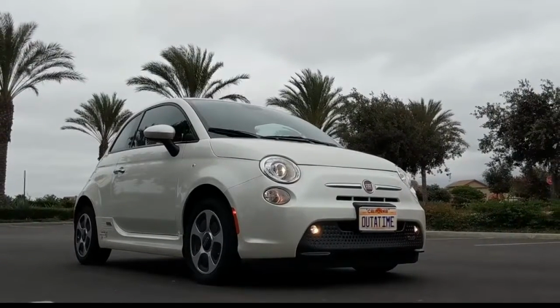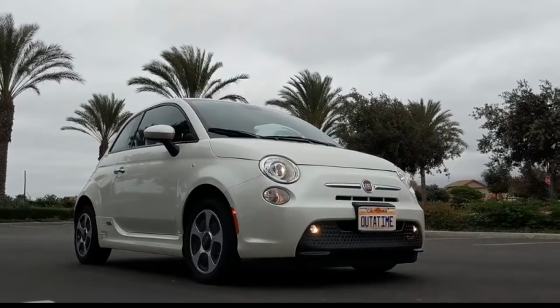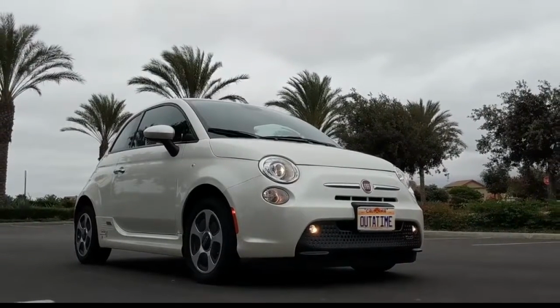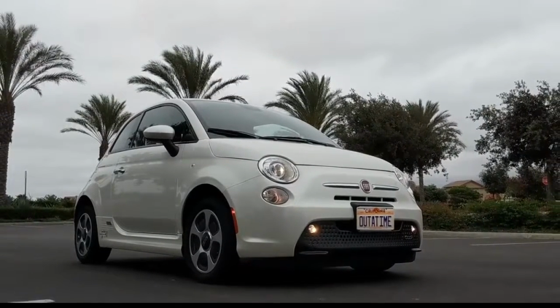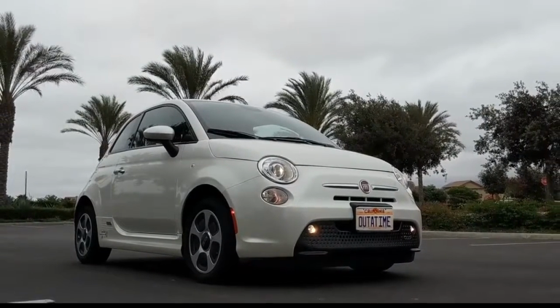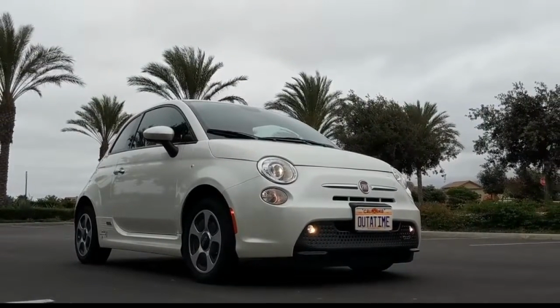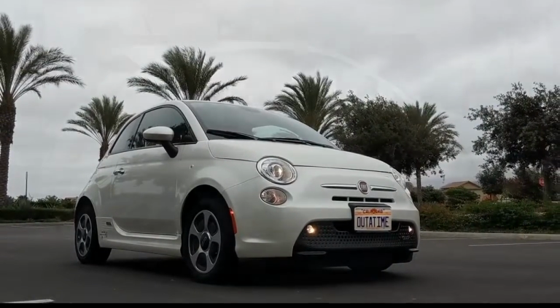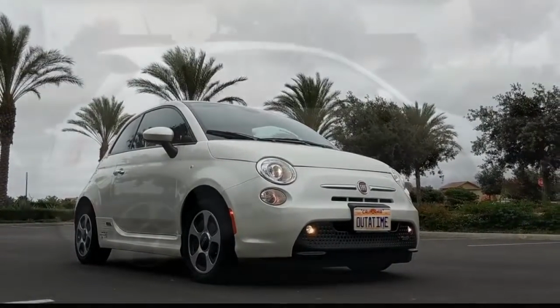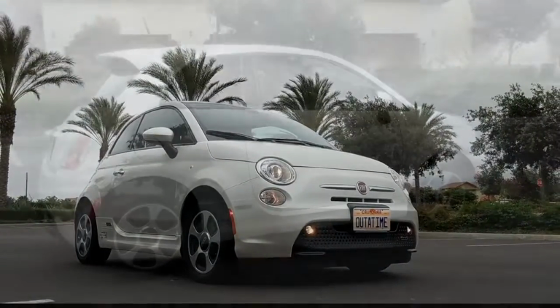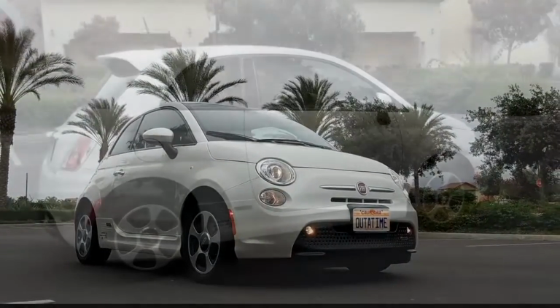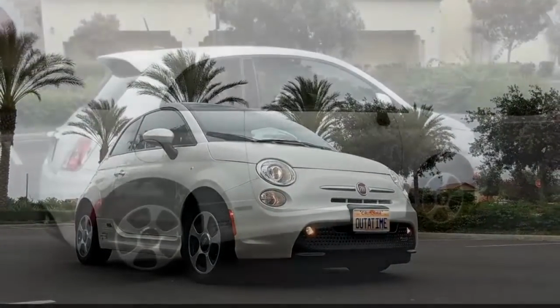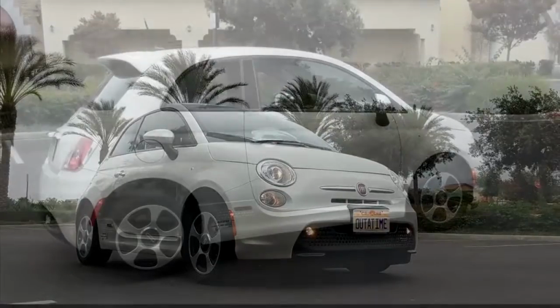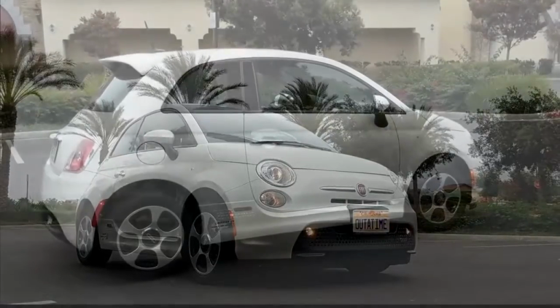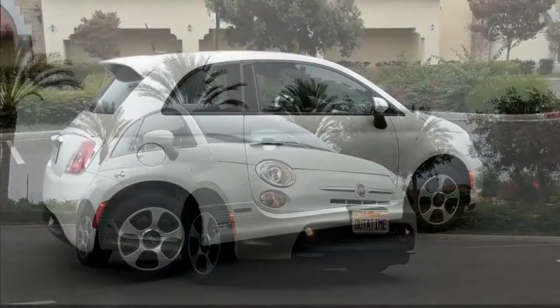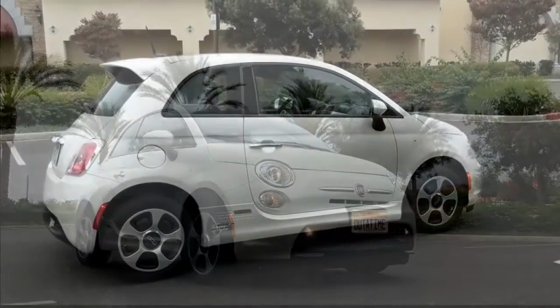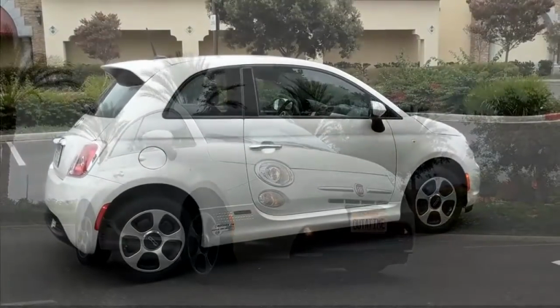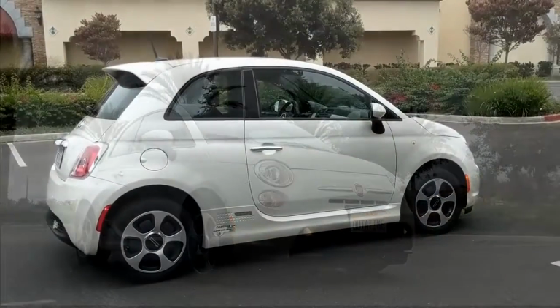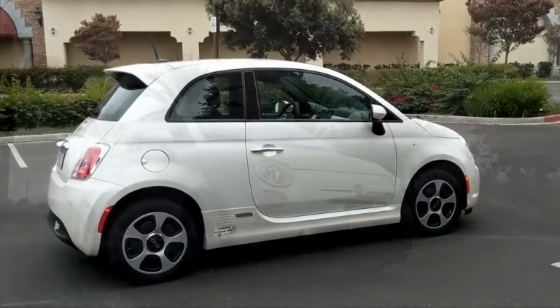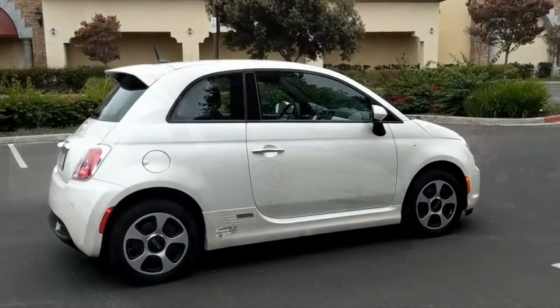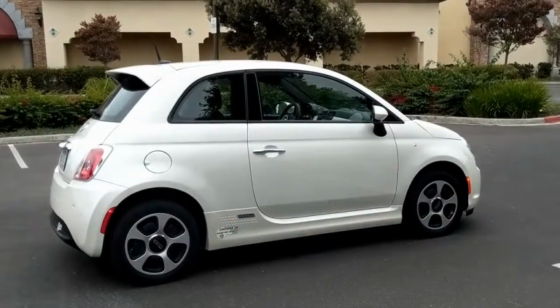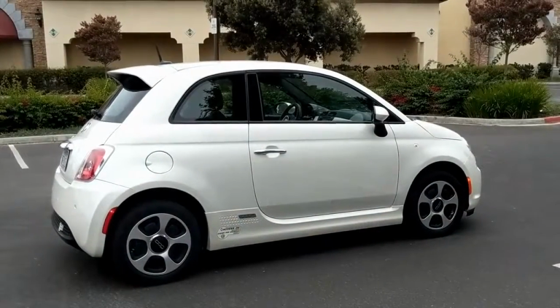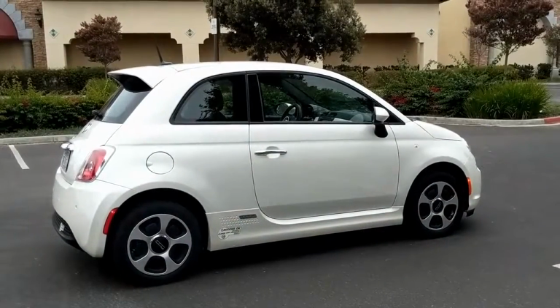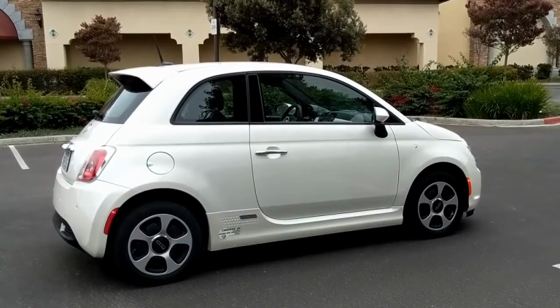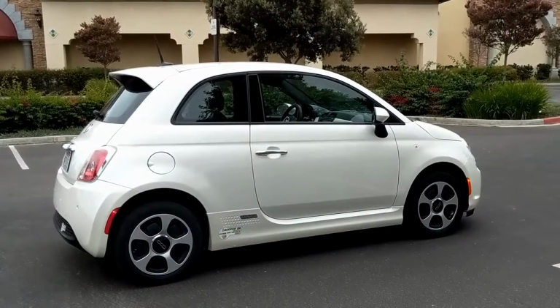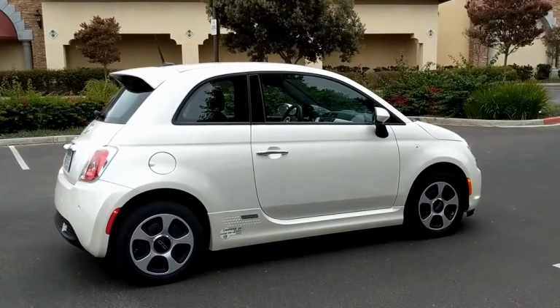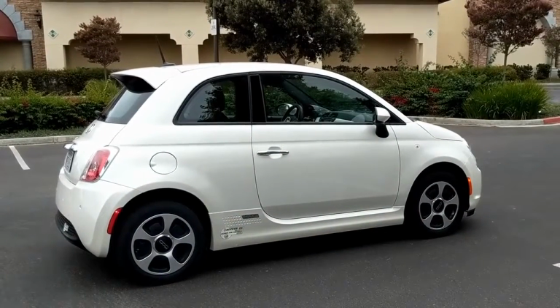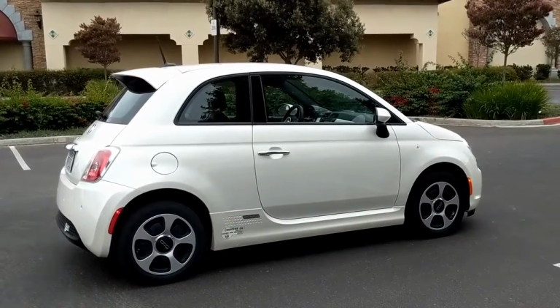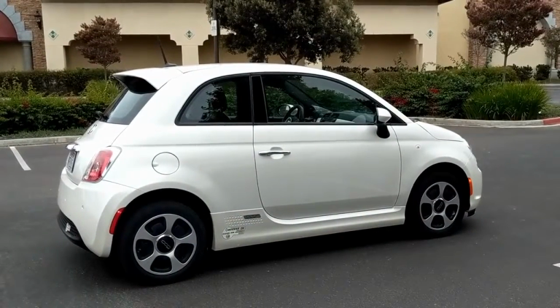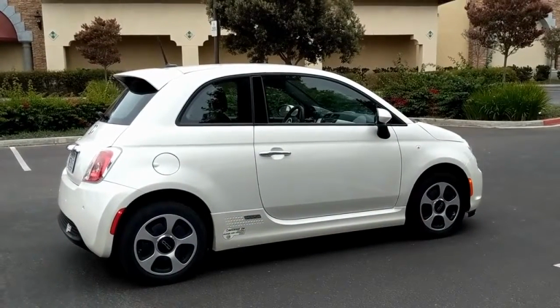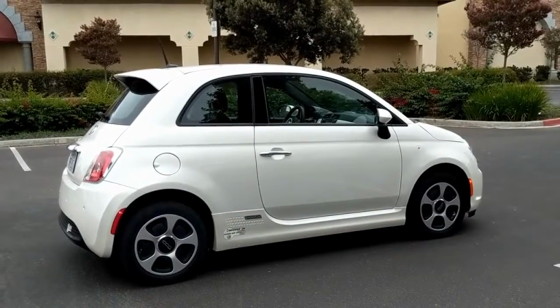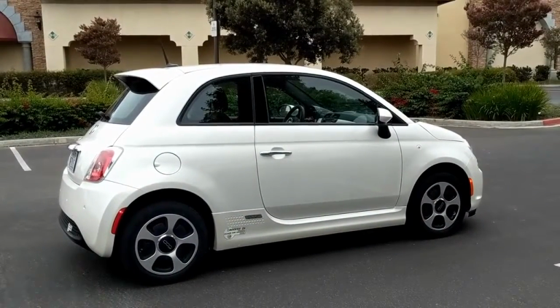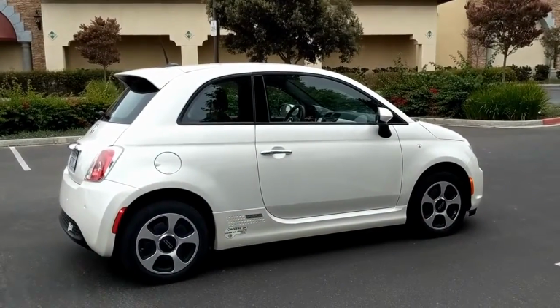The Fiat 500e is a sporty, stylish compact car, and in my opinion the retro styling looks just as good today as it did when it was first released.